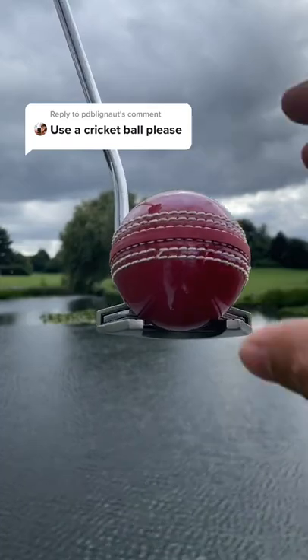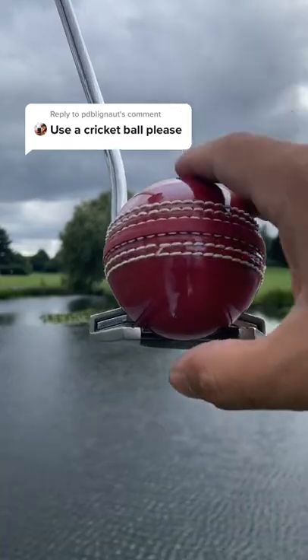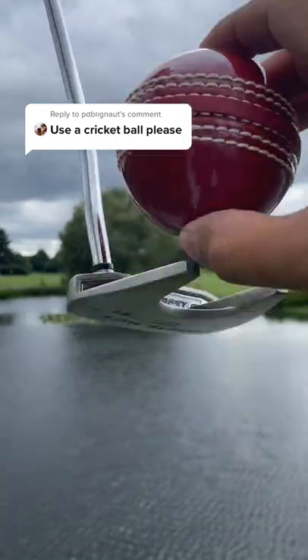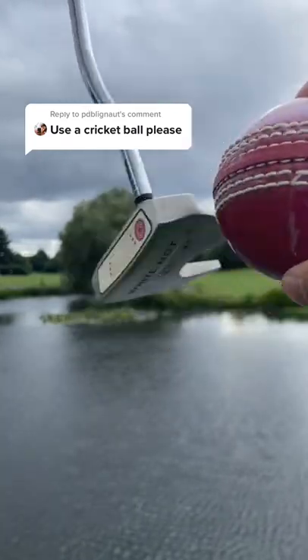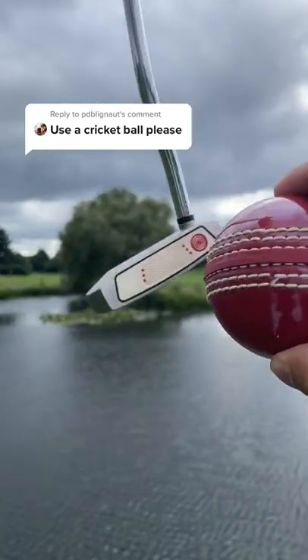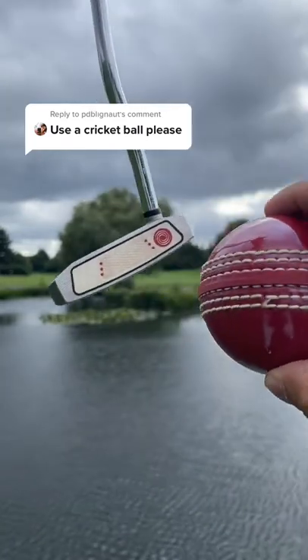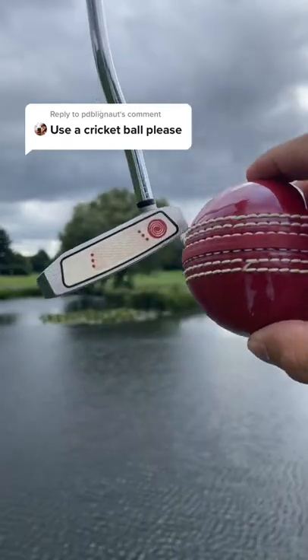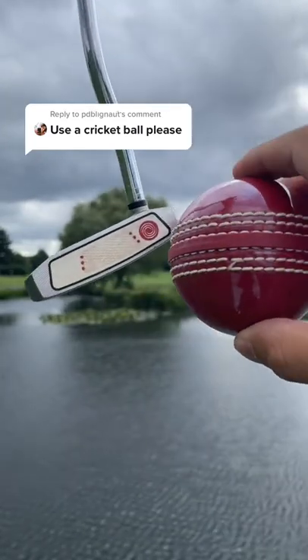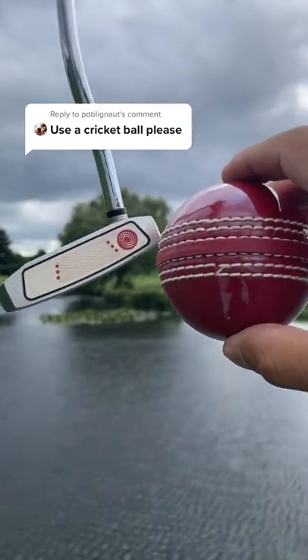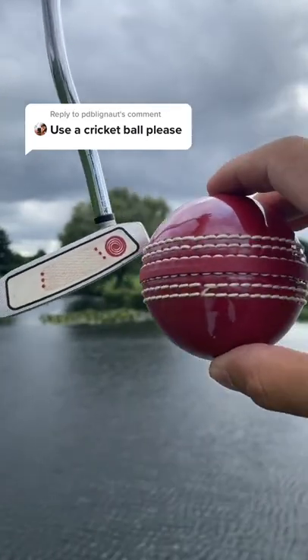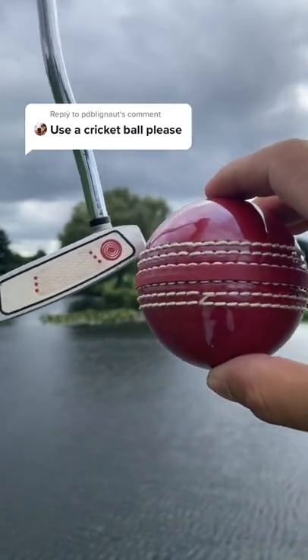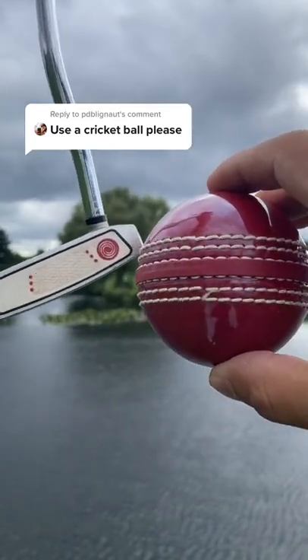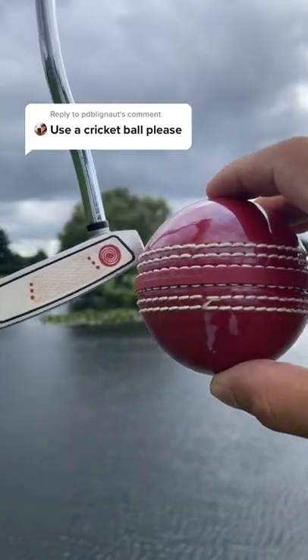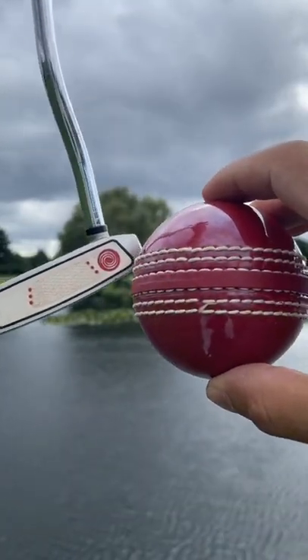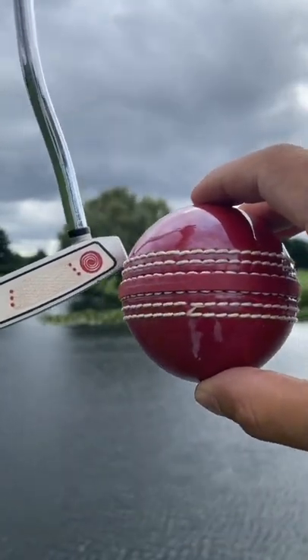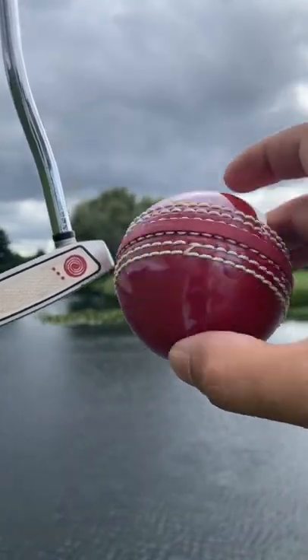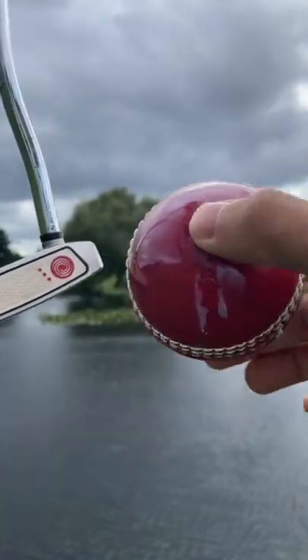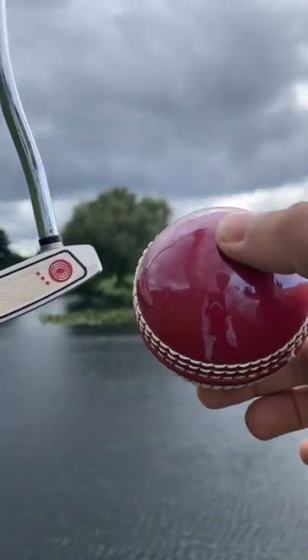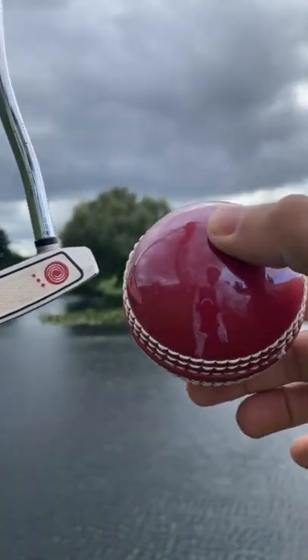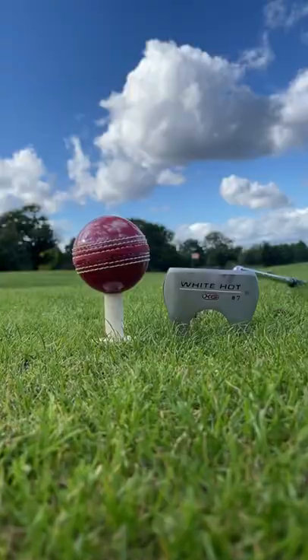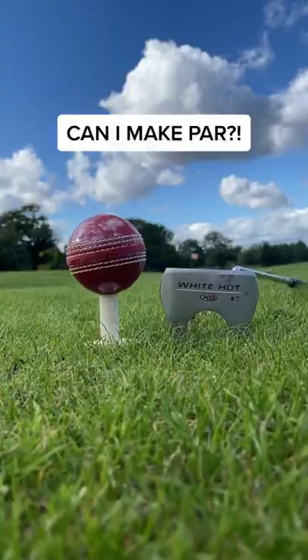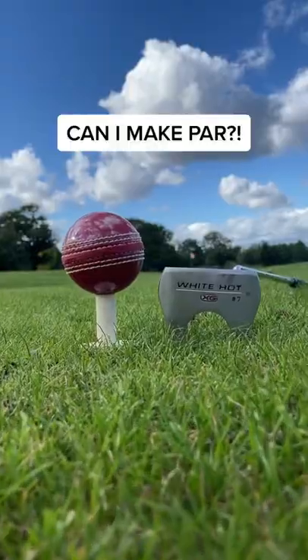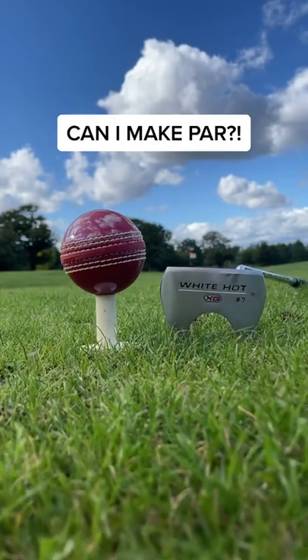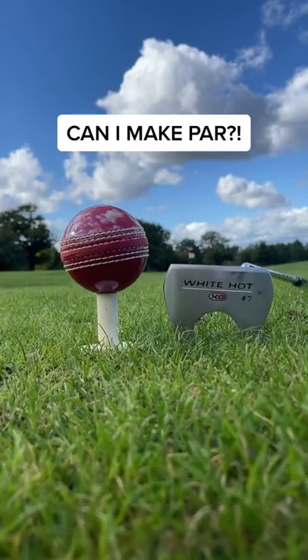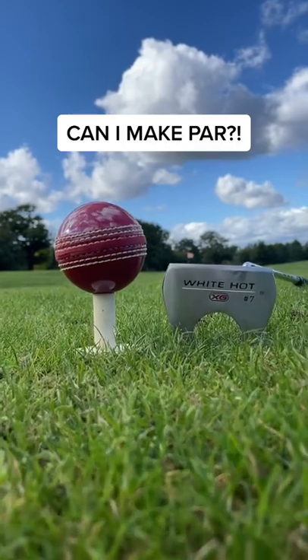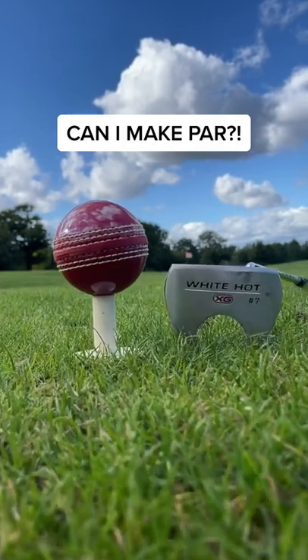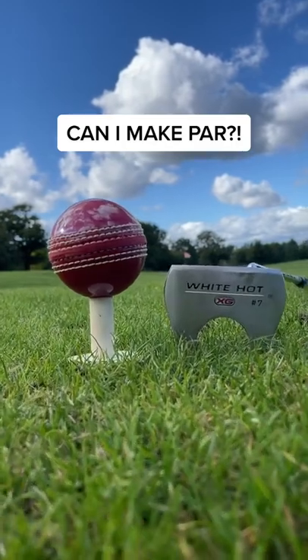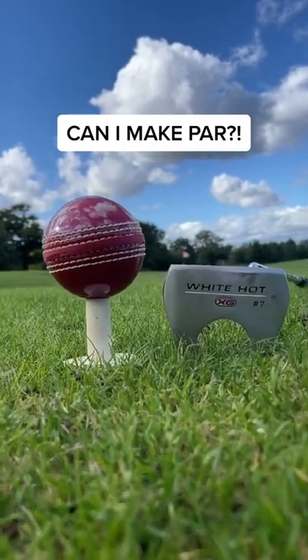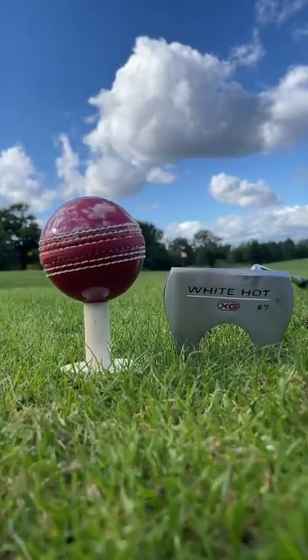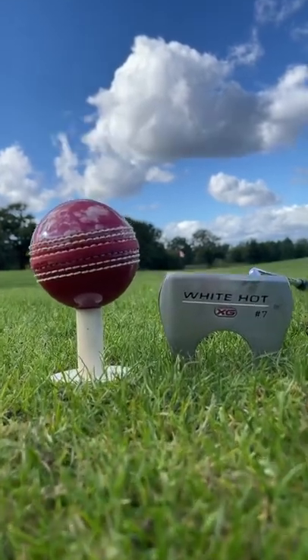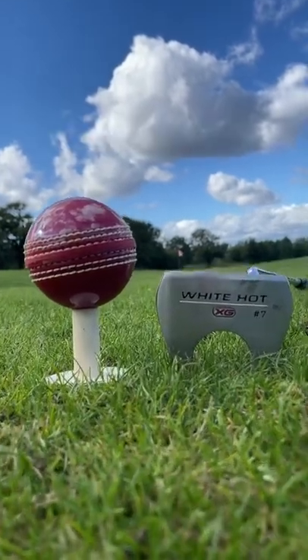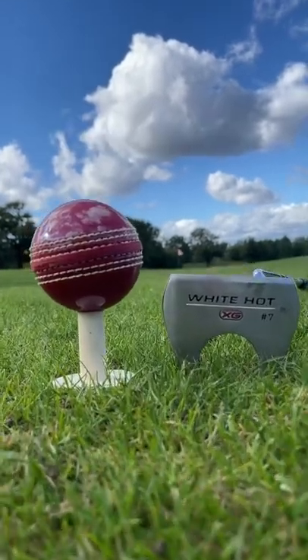It's a cricket ball. Let's see if I can make par. Listen, a real cricket ball could do some serious damage, so I bought these practice cricket balls instead.